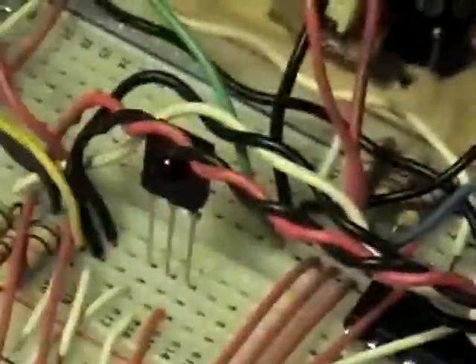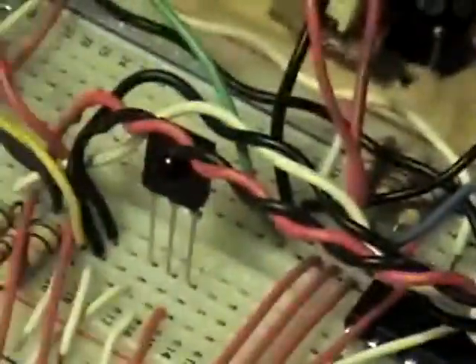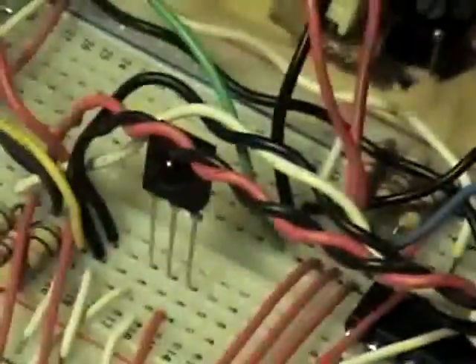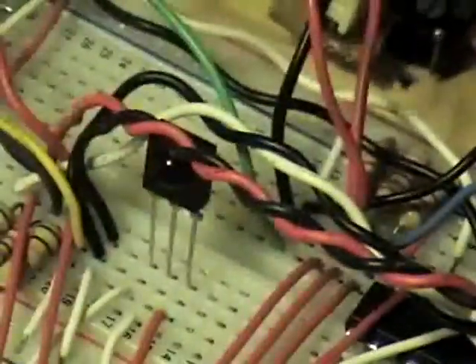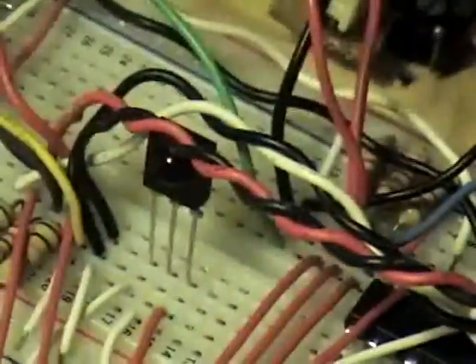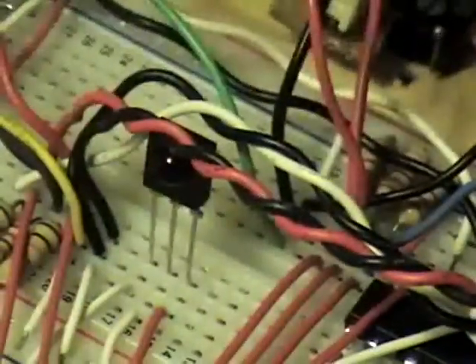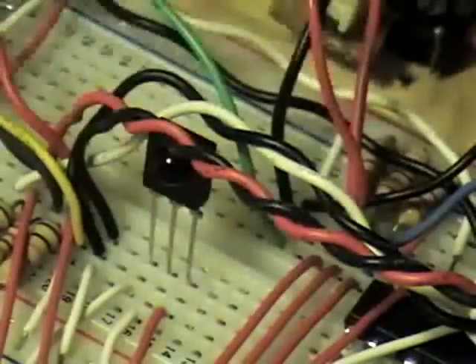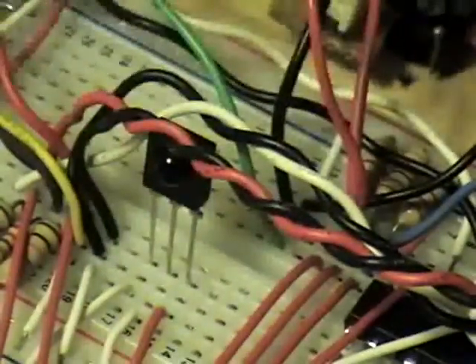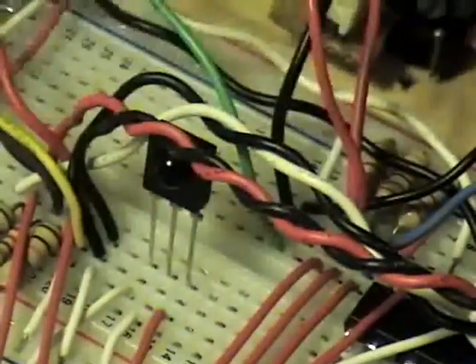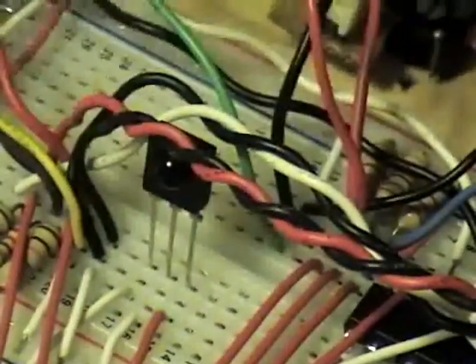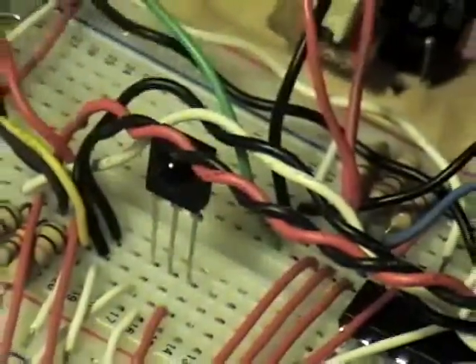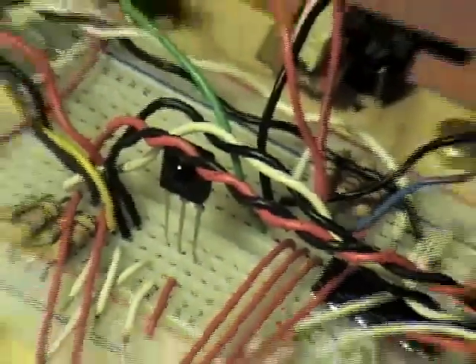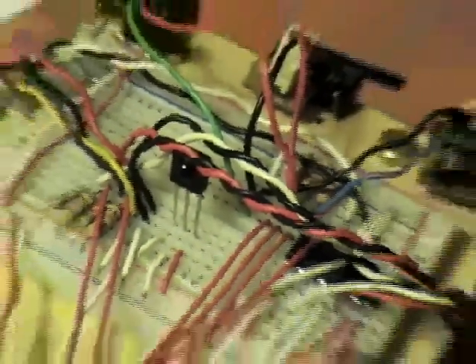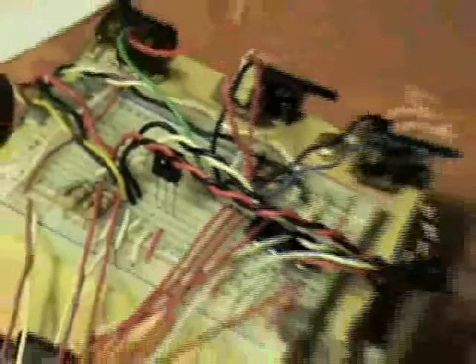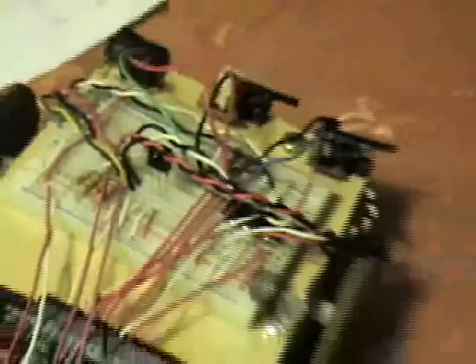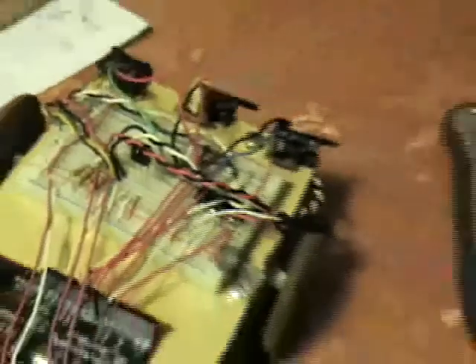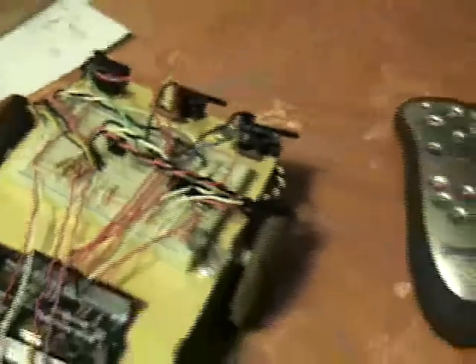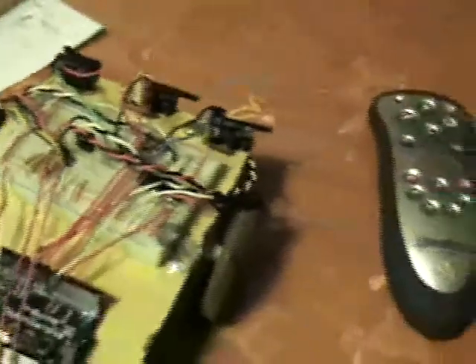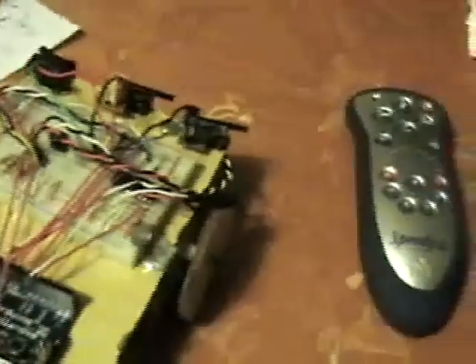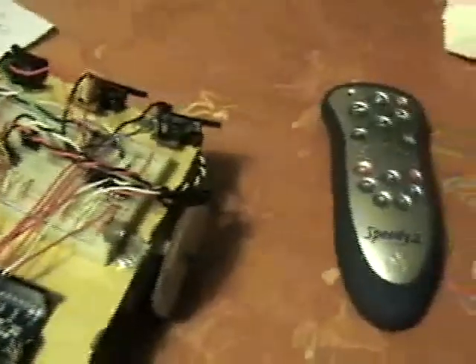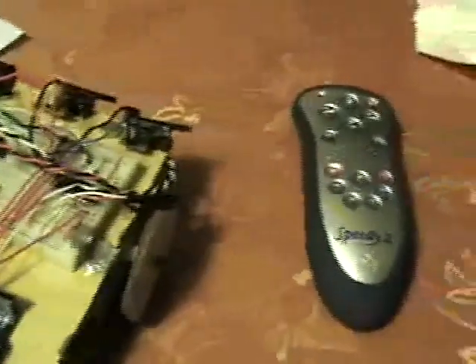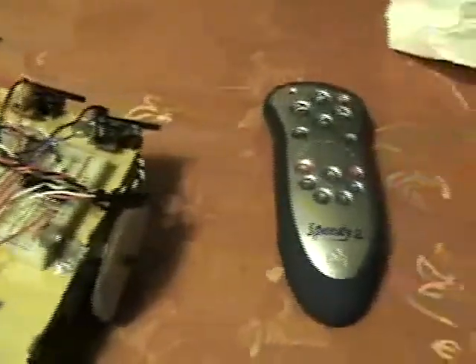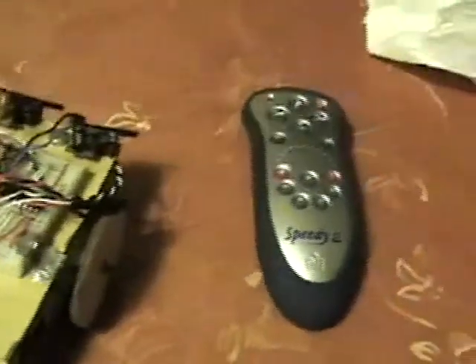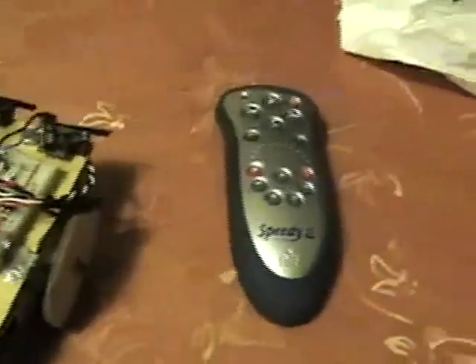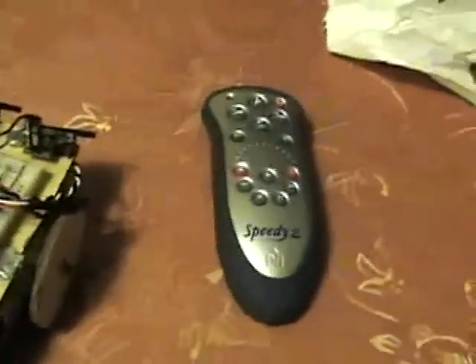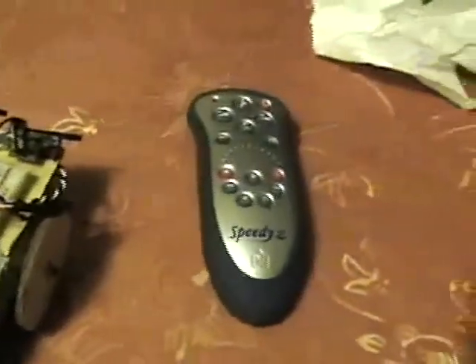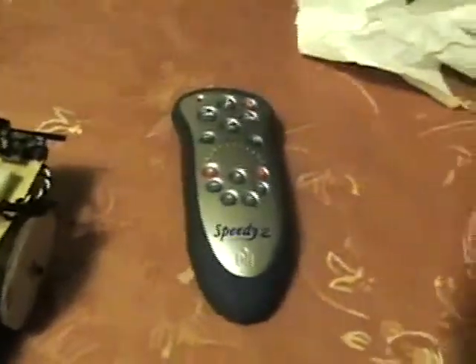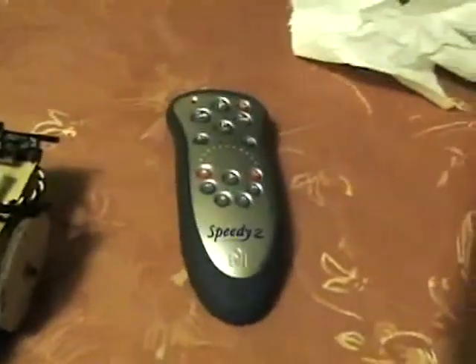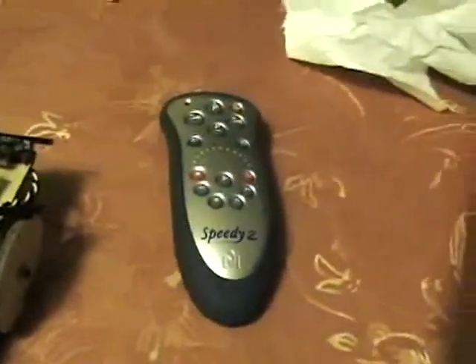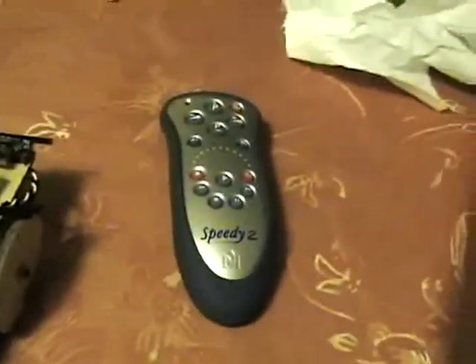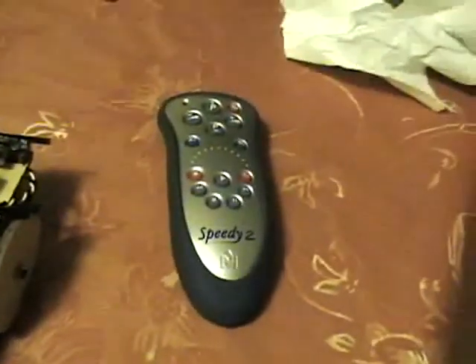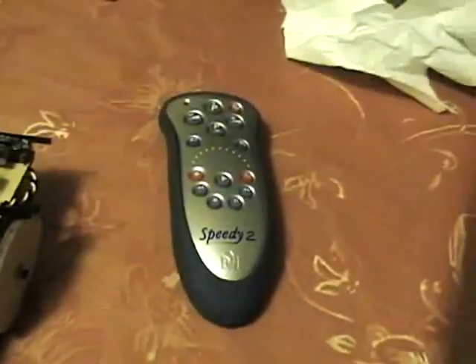Last but not least, the robot can receive signals from a common infrared remote. It uses a trophy sensor to detect them.